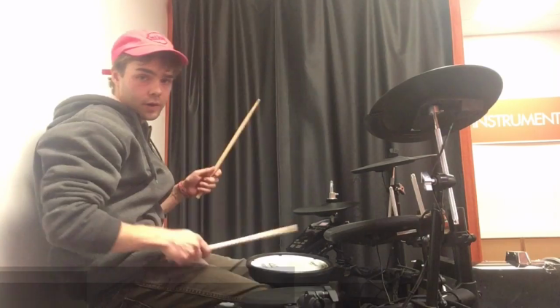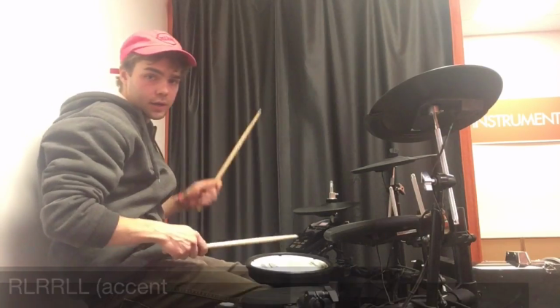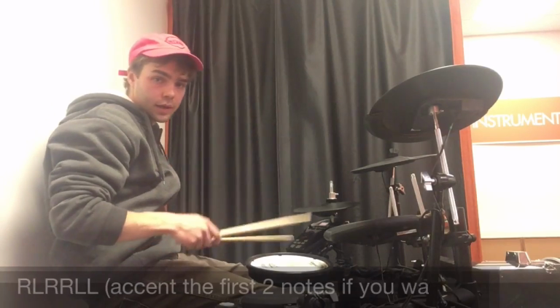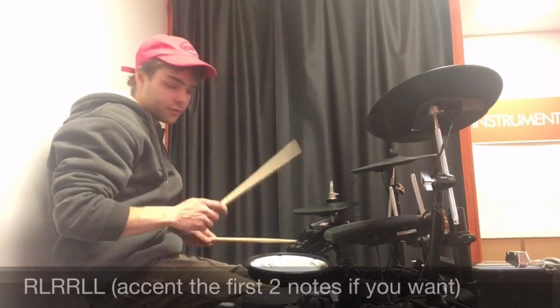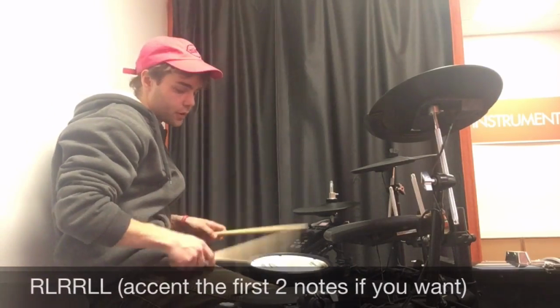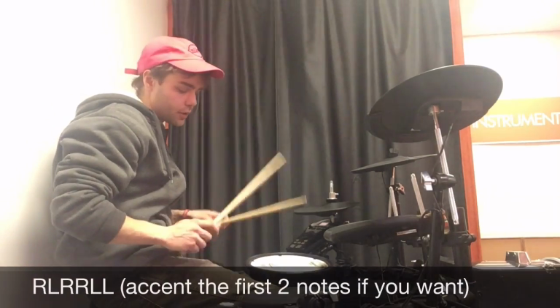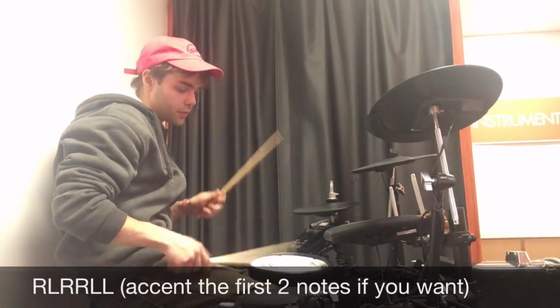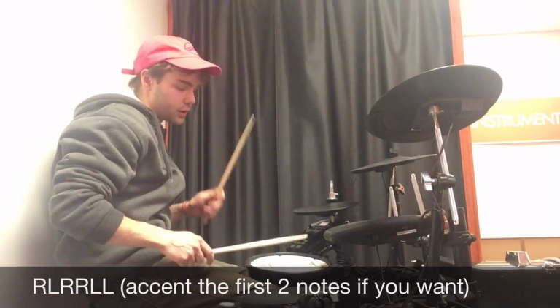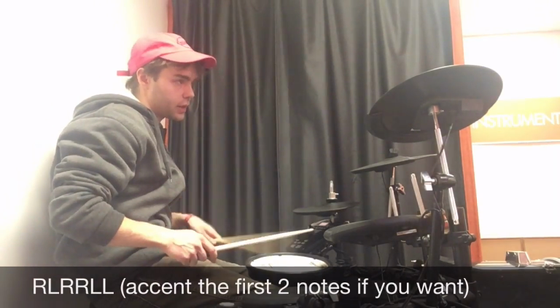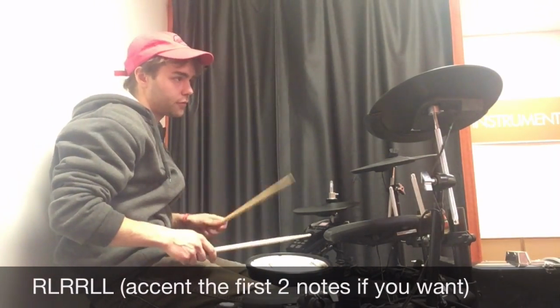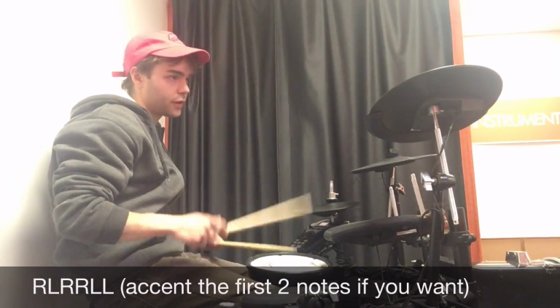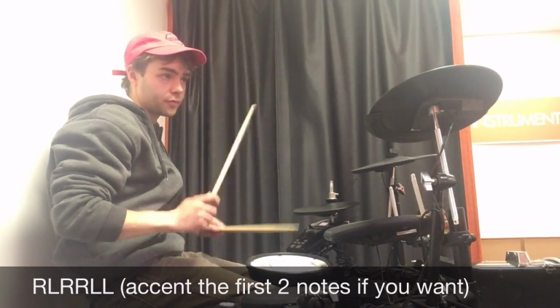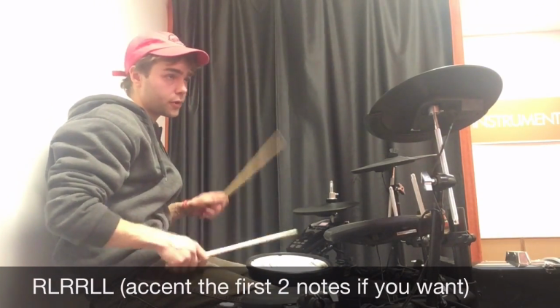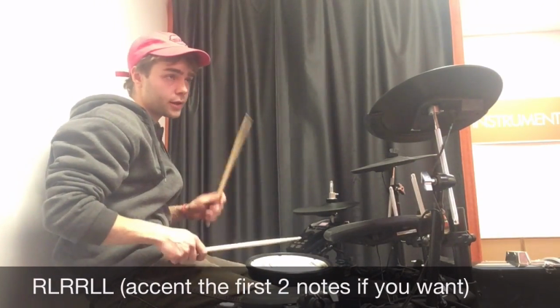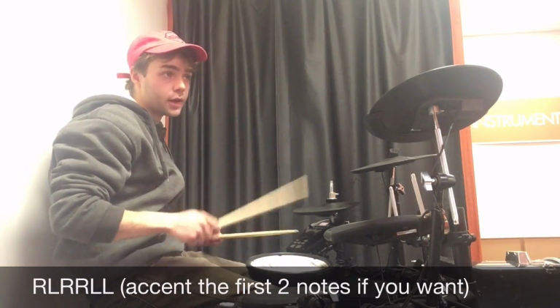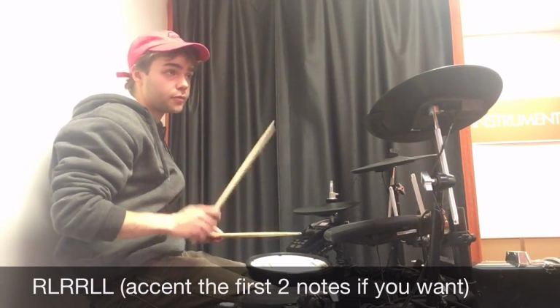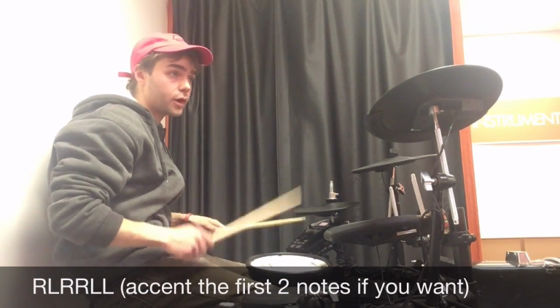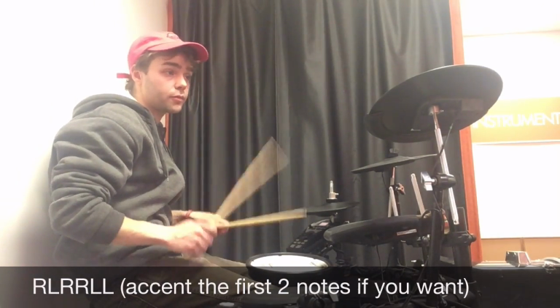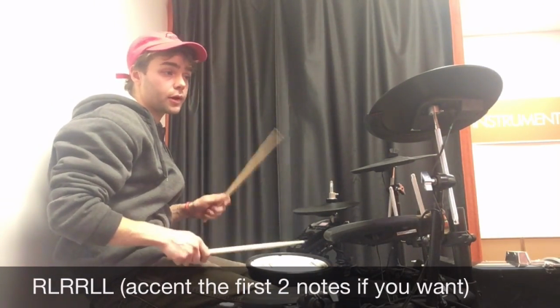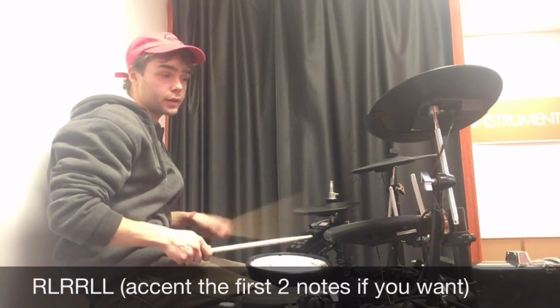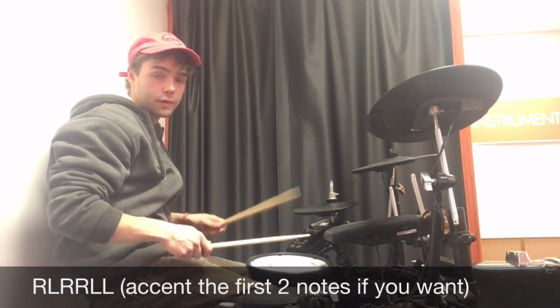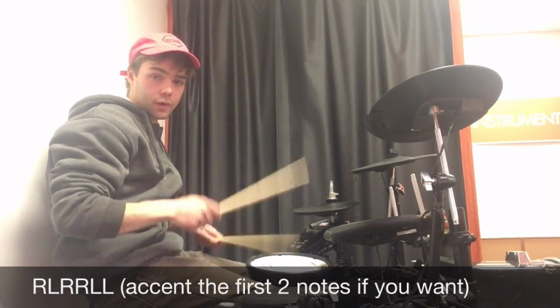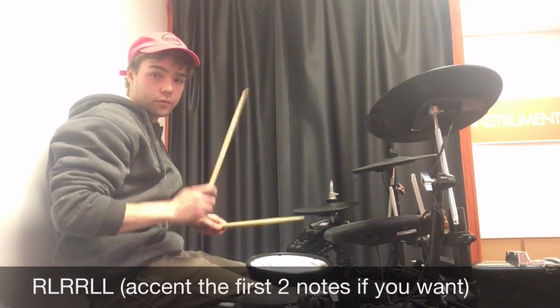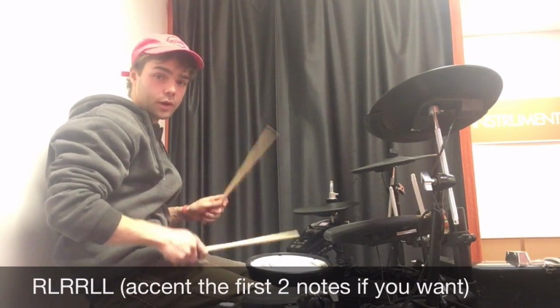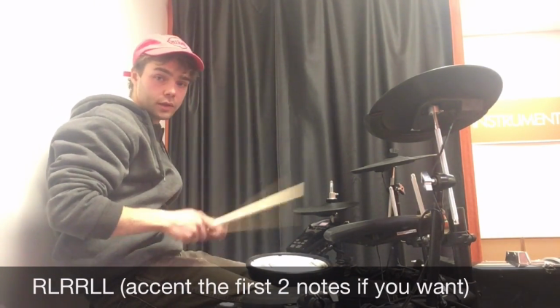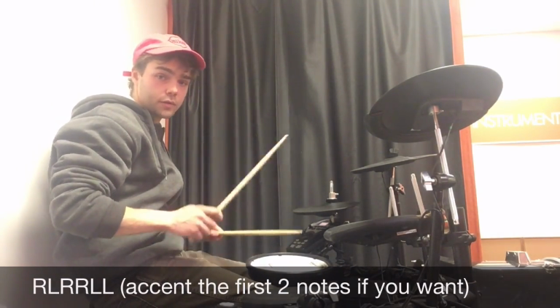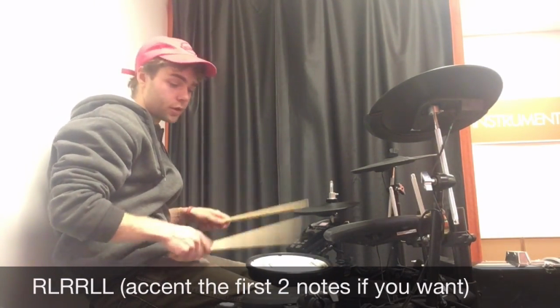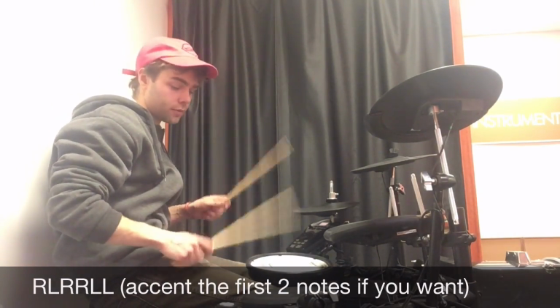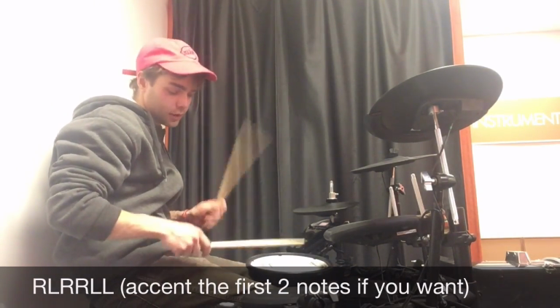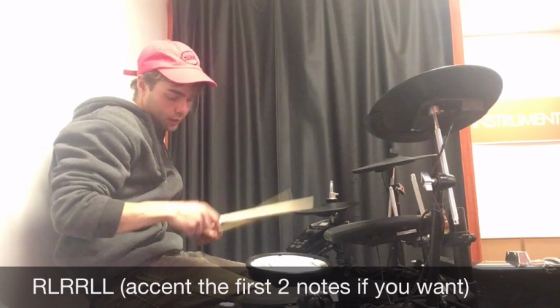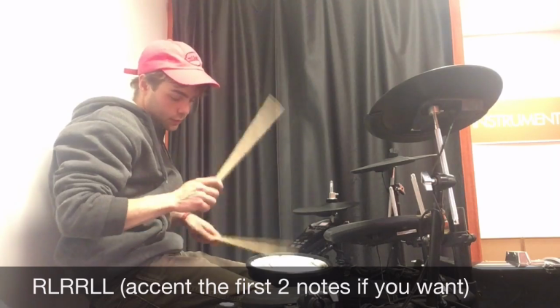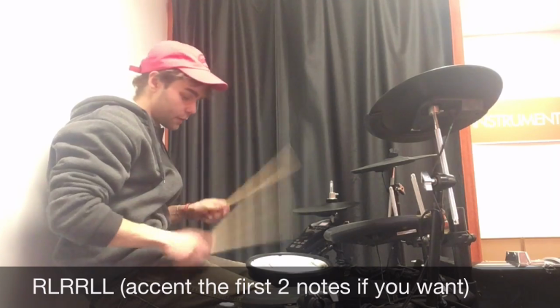Right, left, right, right, left, left. Right, left, right, right, left, left. Right, left, right, right, left, left.